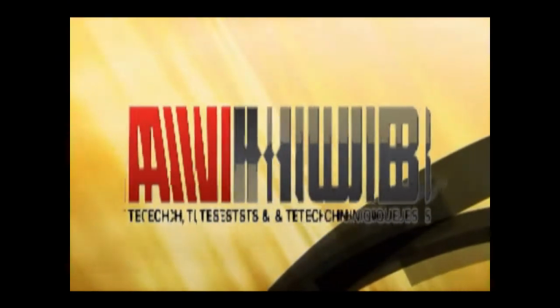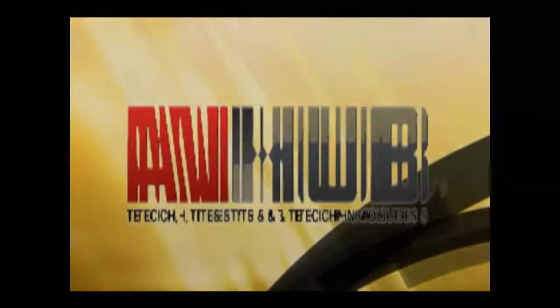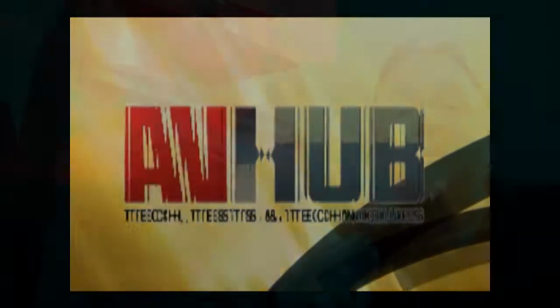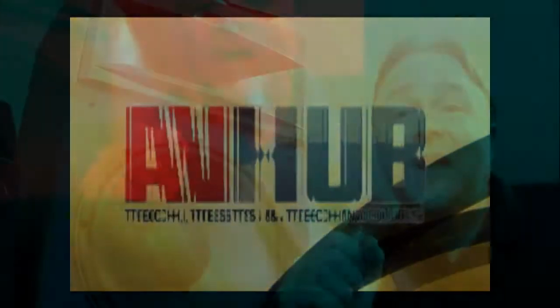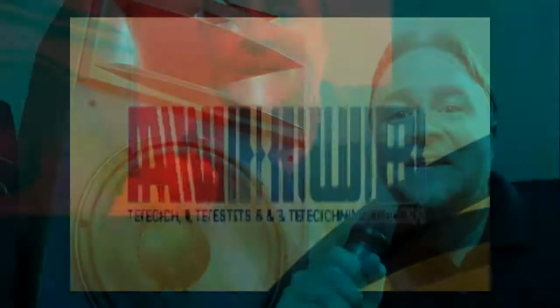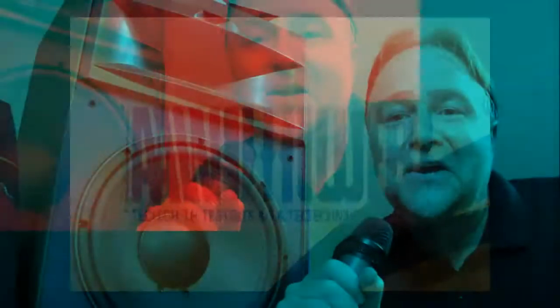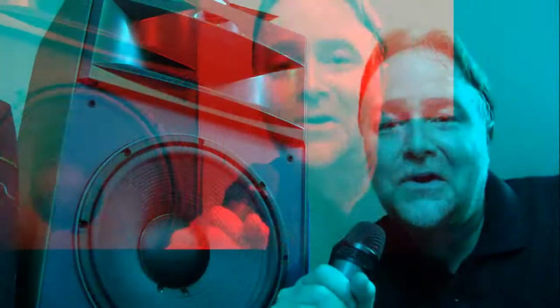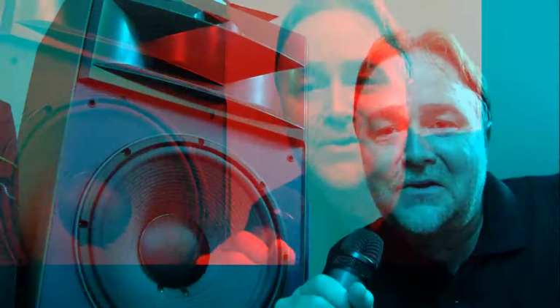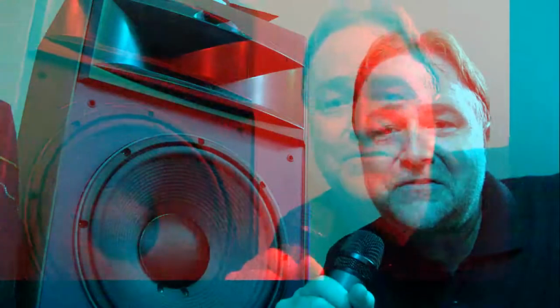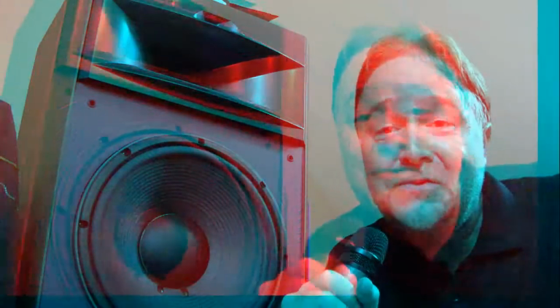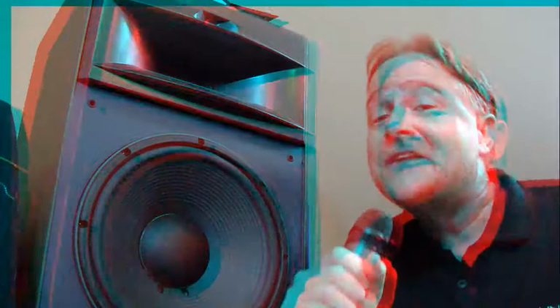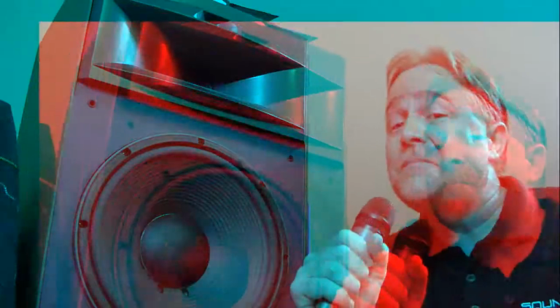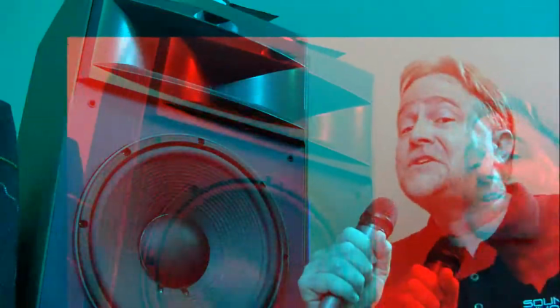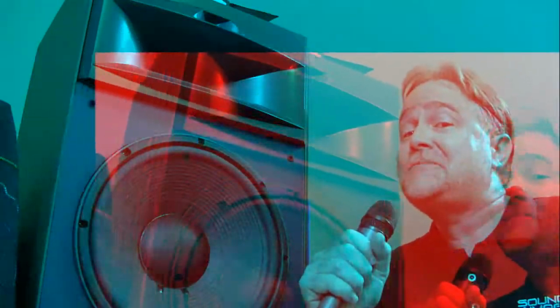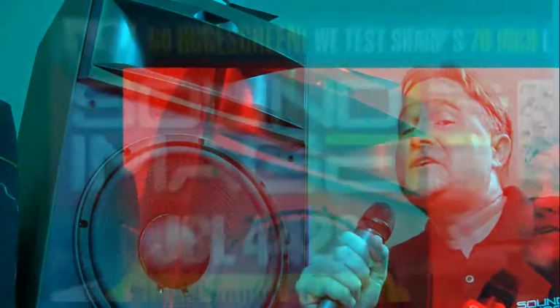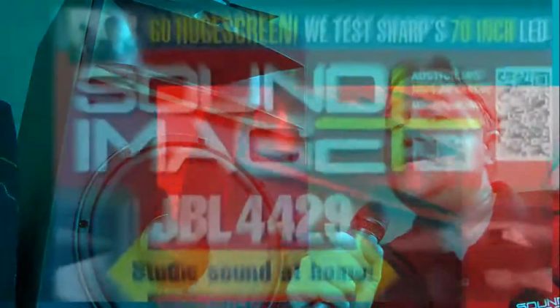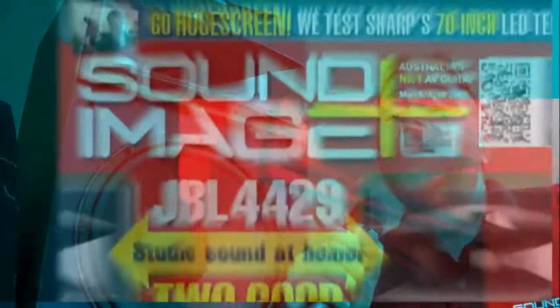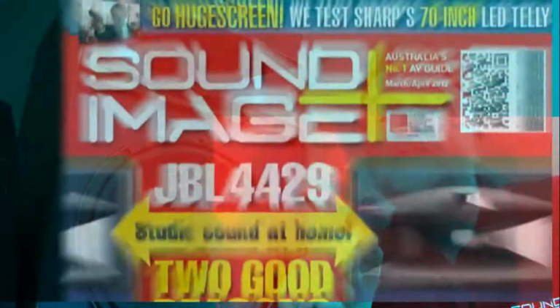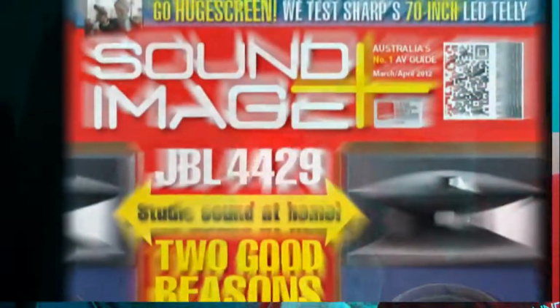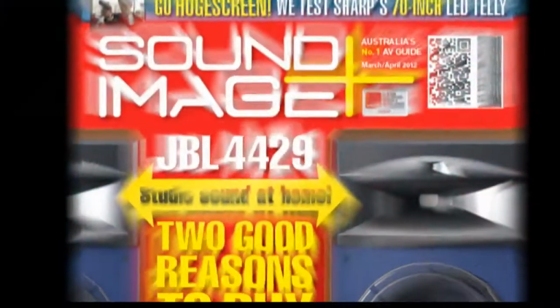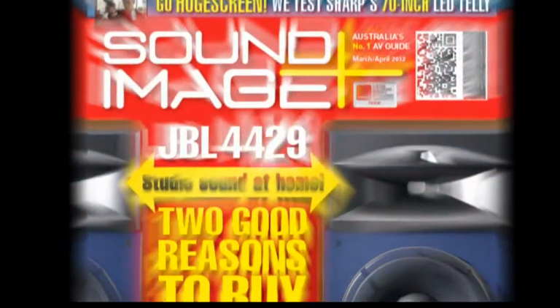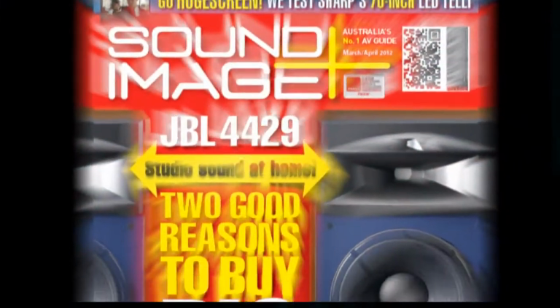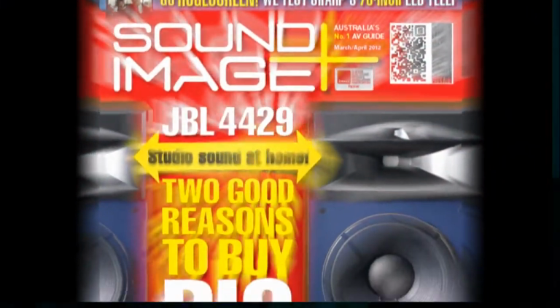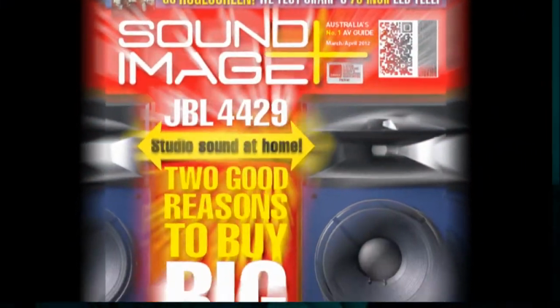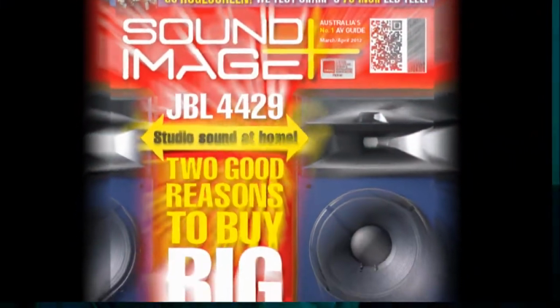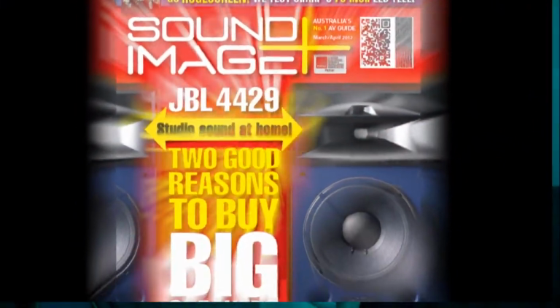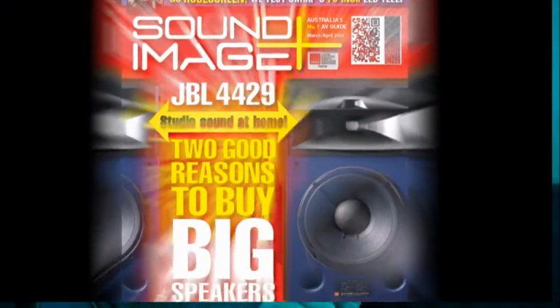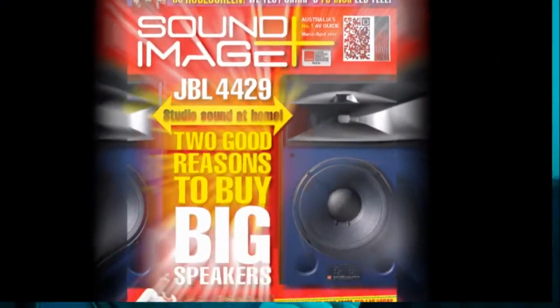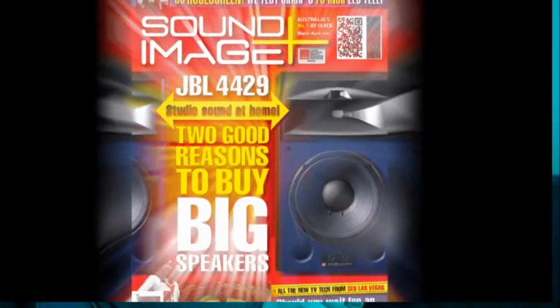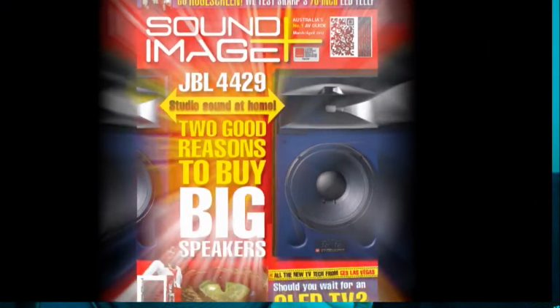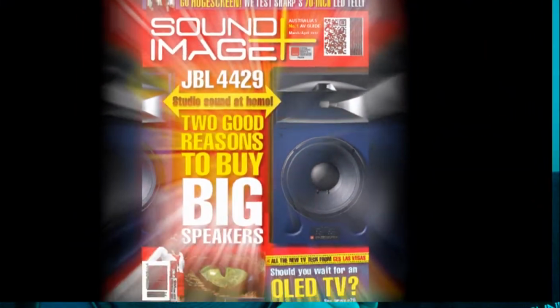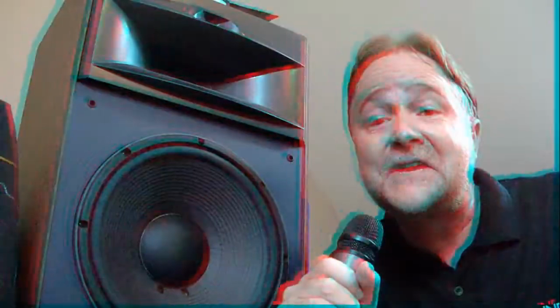Welcome, you cunning QR coders, to the March and April issue of Sound and Image magazine, Australia's number one guide to AV.